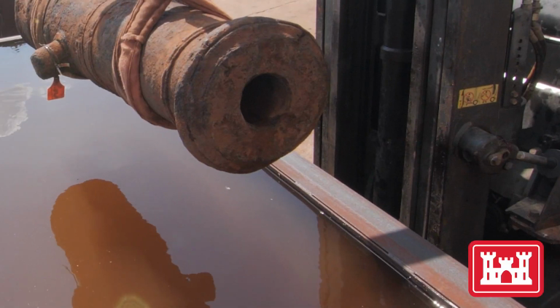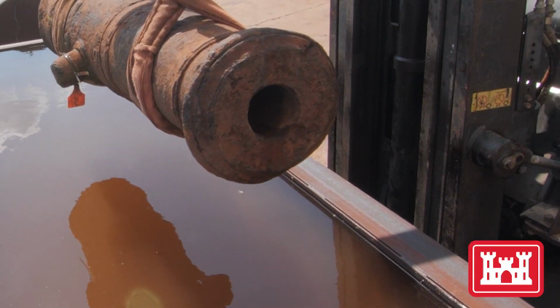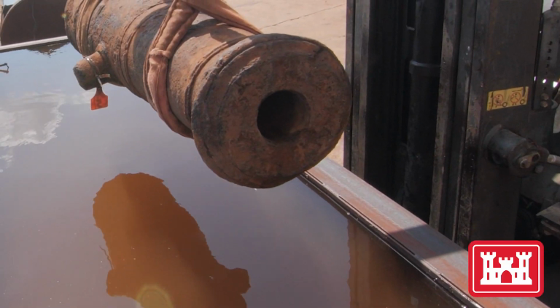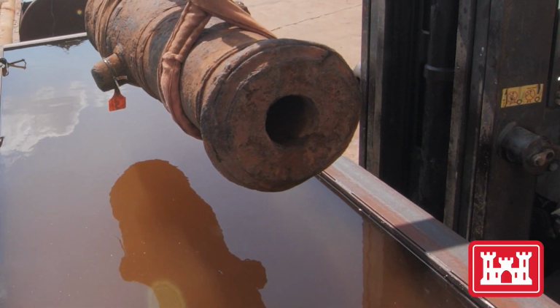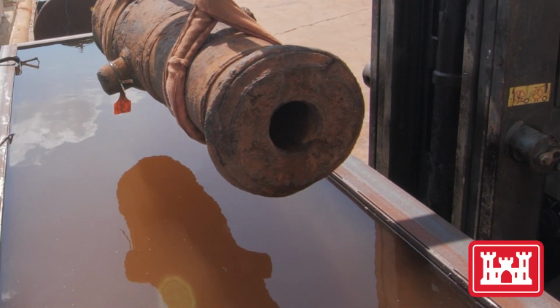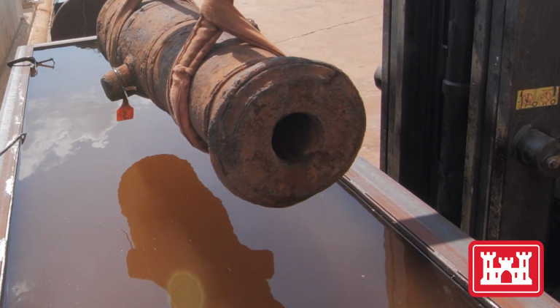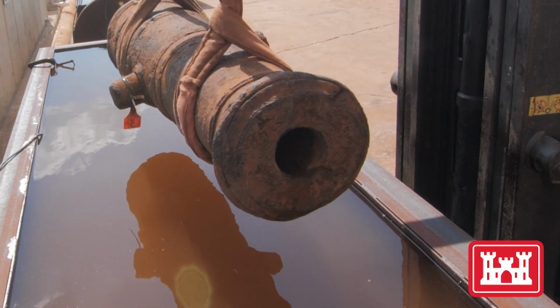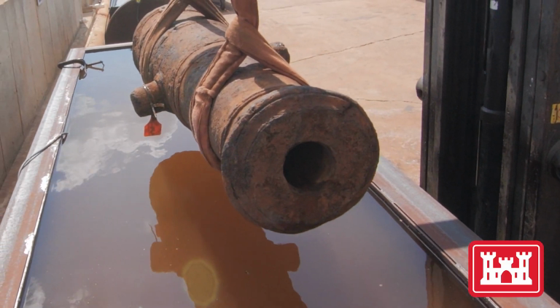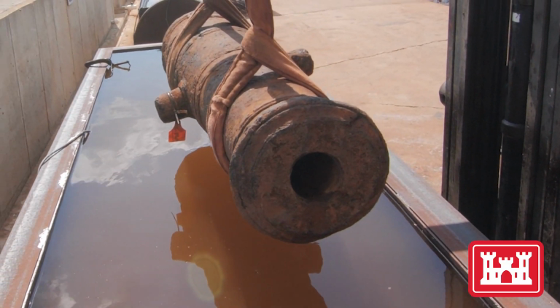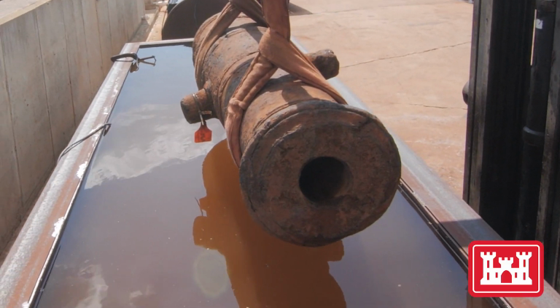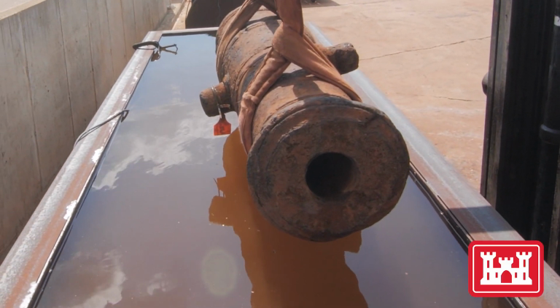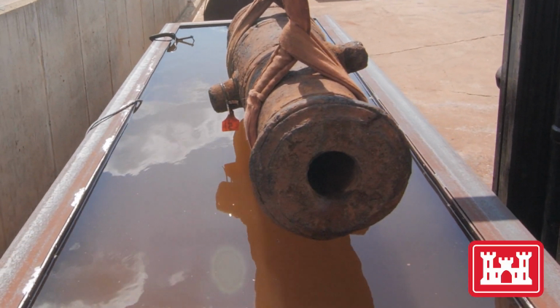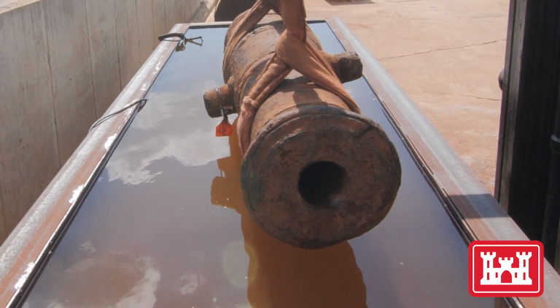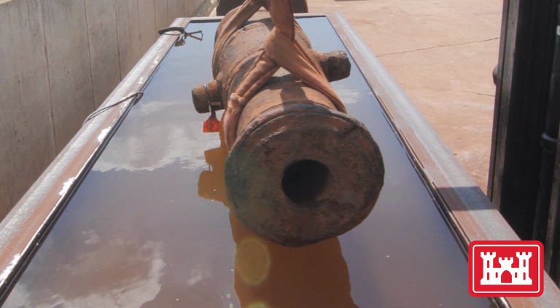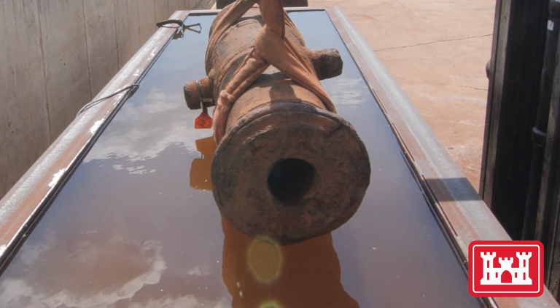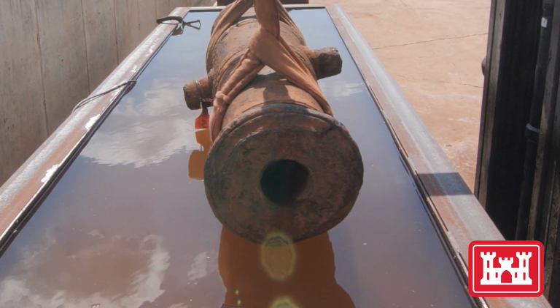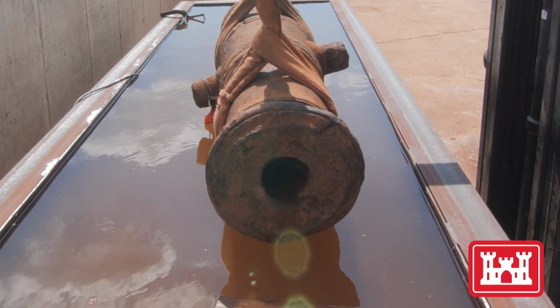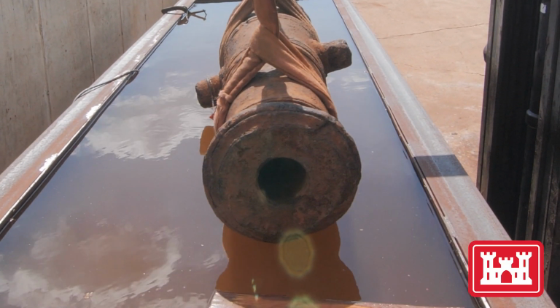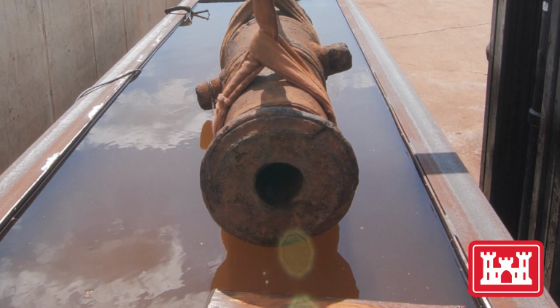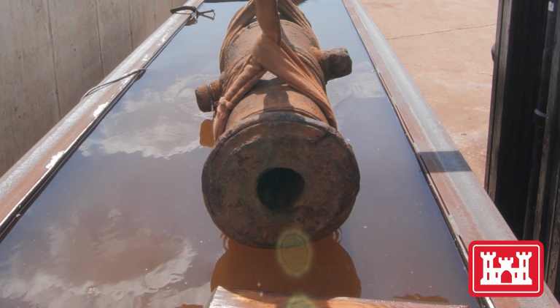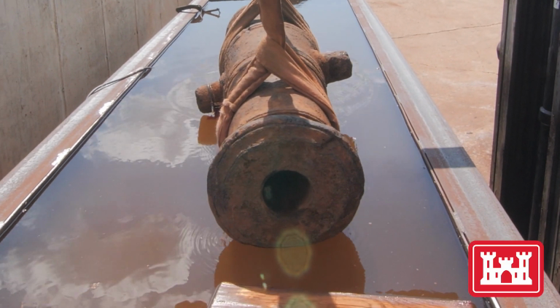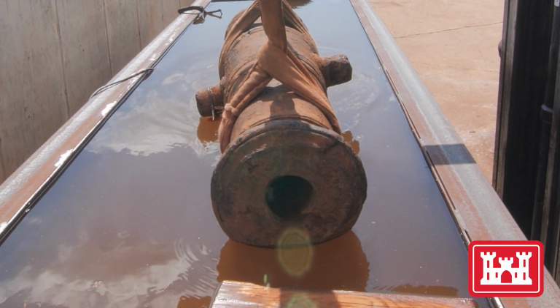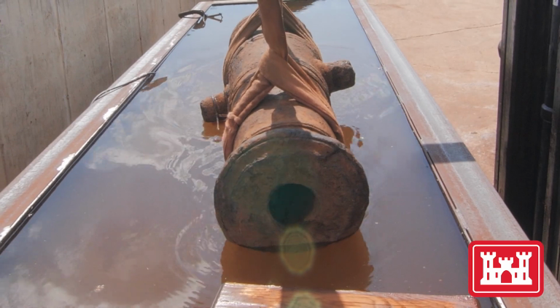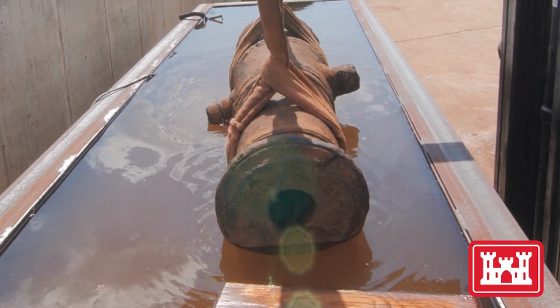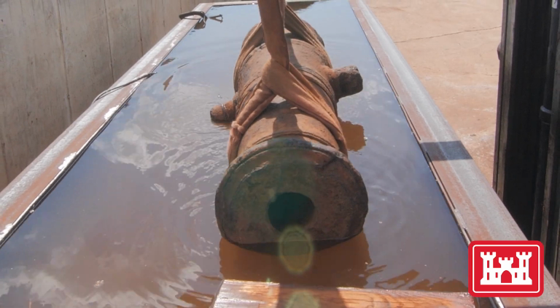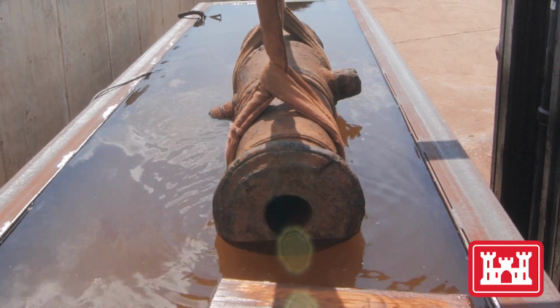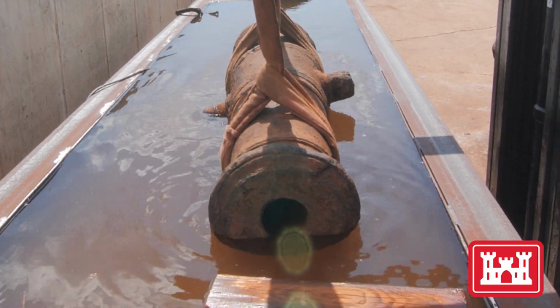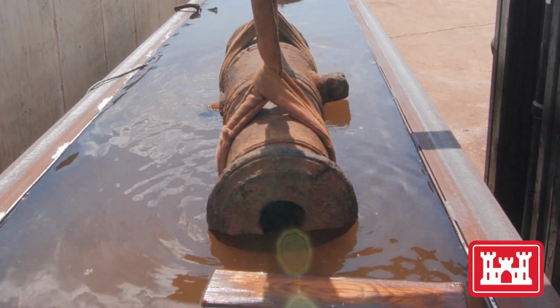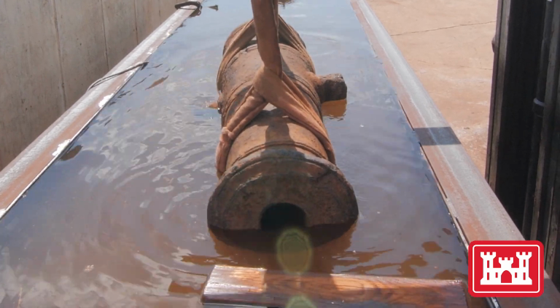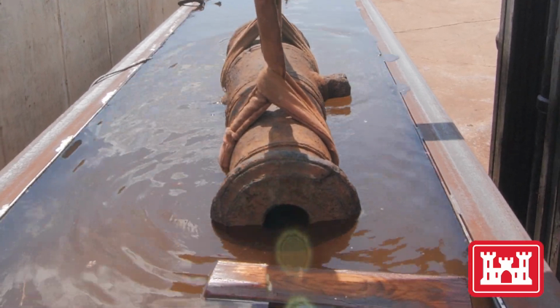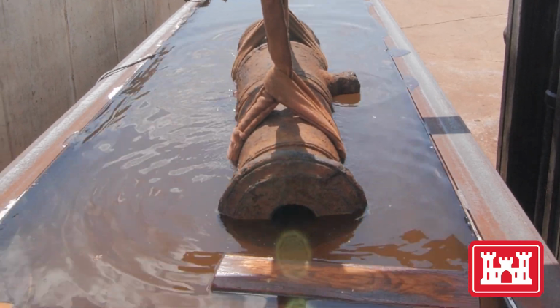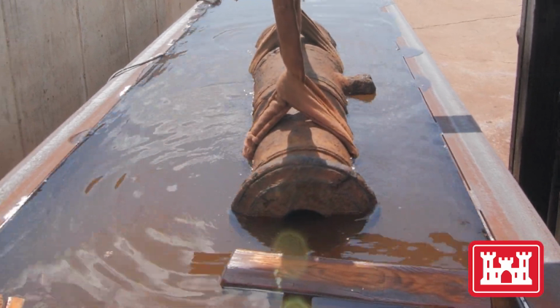Reporting from the Conservation Research Lab at Texas A&M University, I'm Michael Jordan for the U.S. Army Corps of Engineers Savannah District.